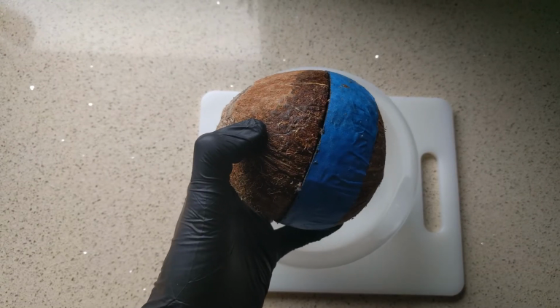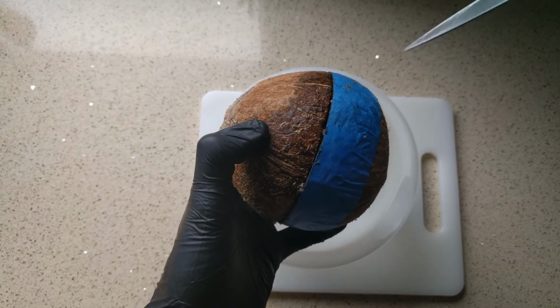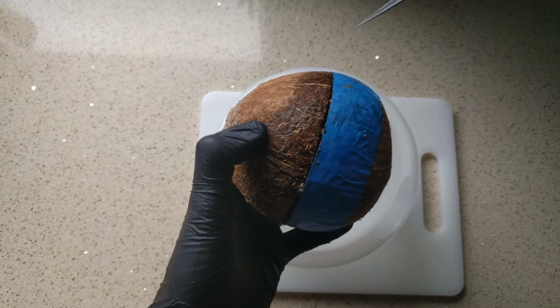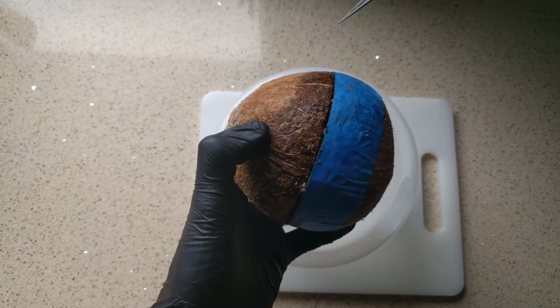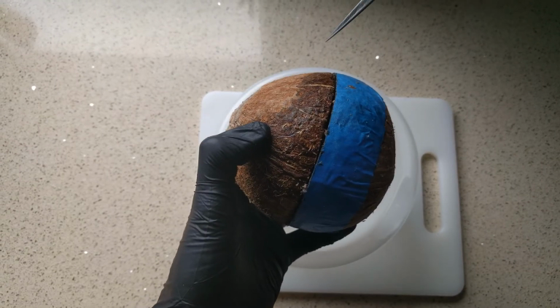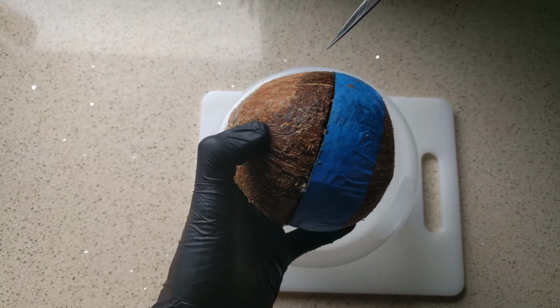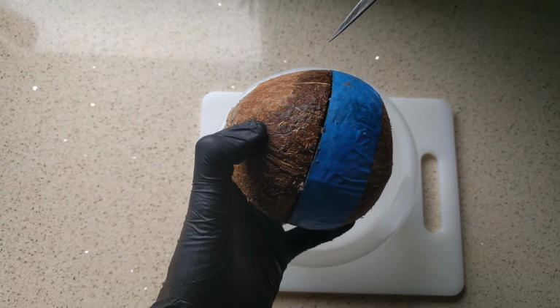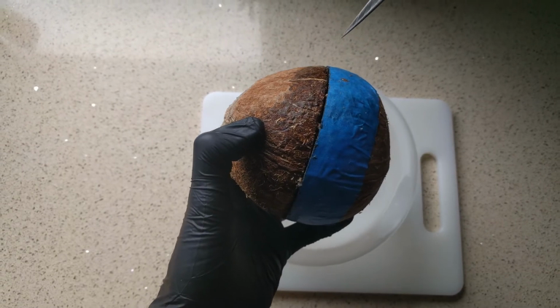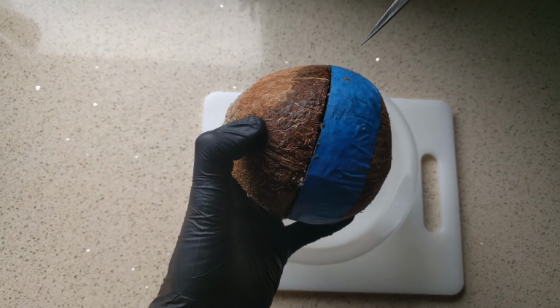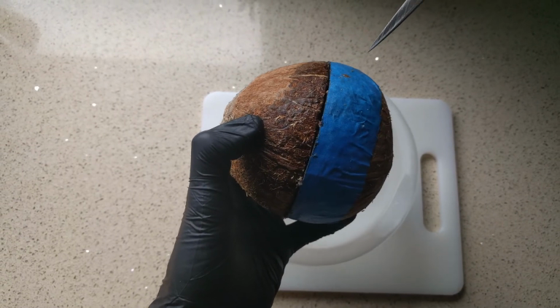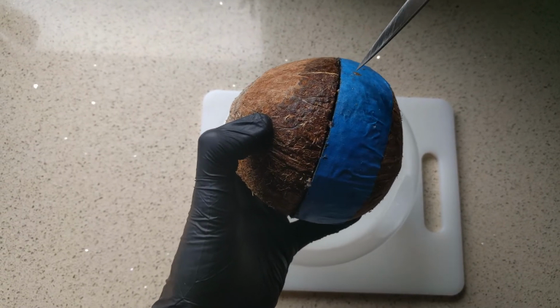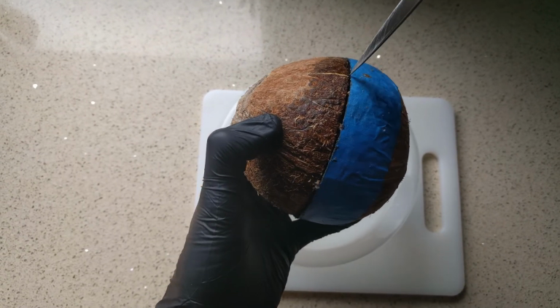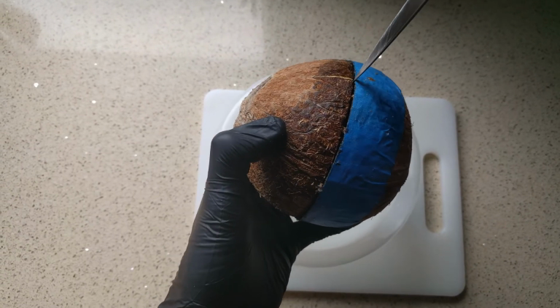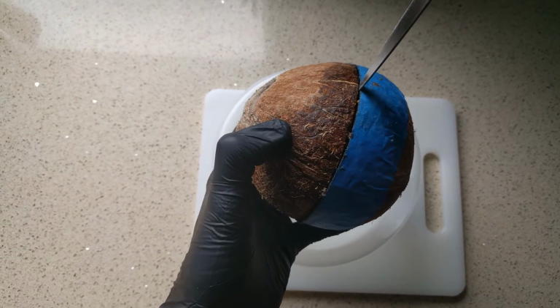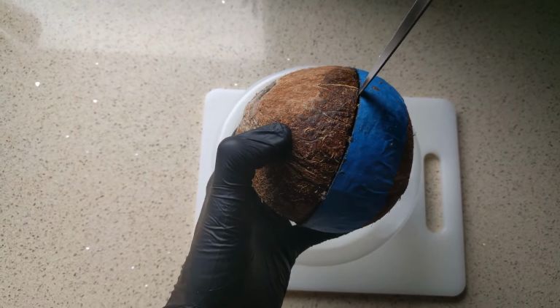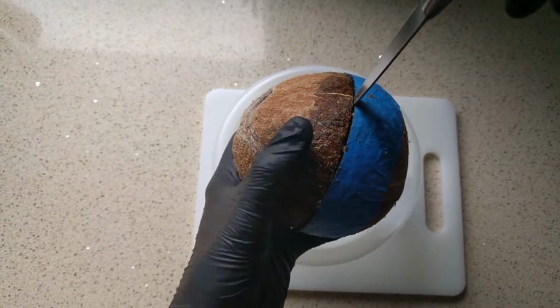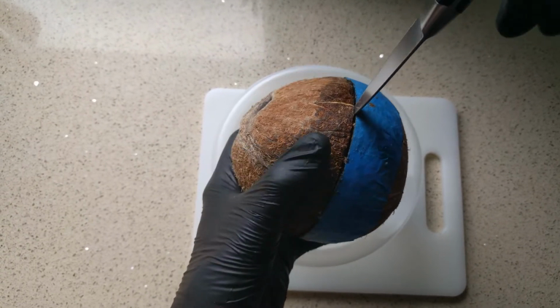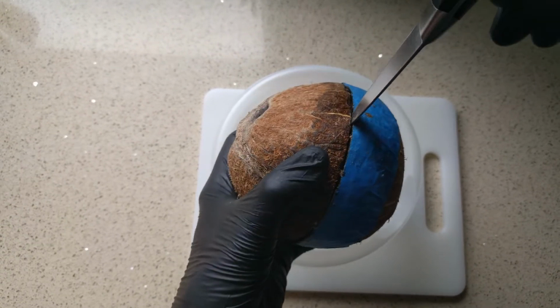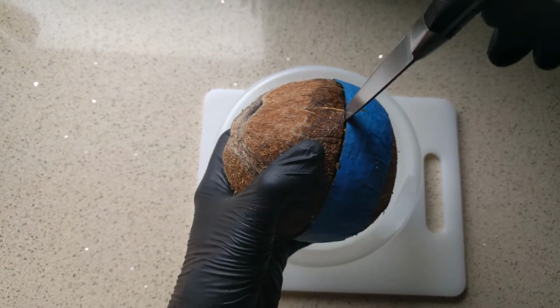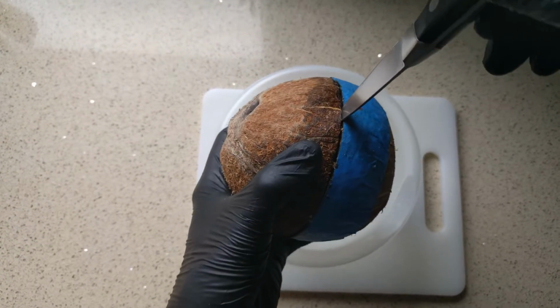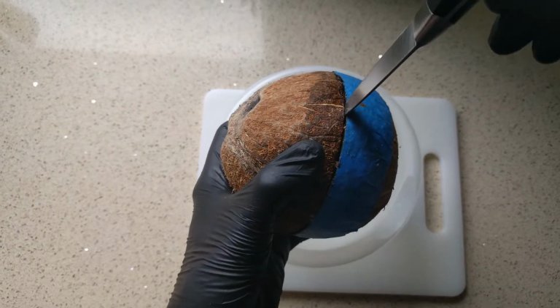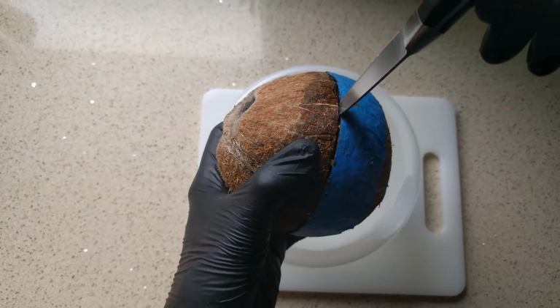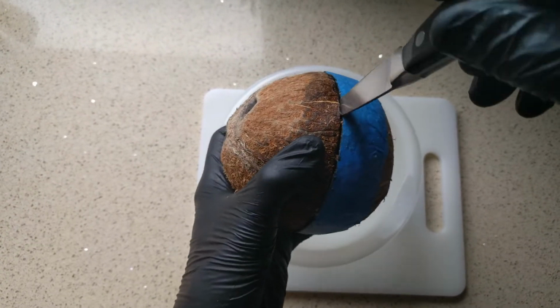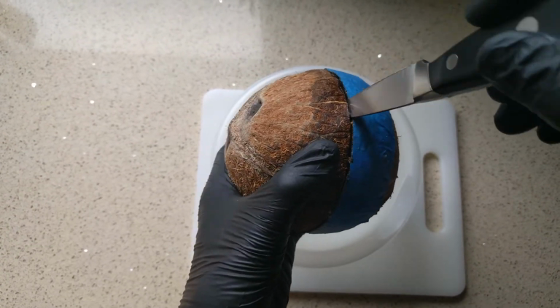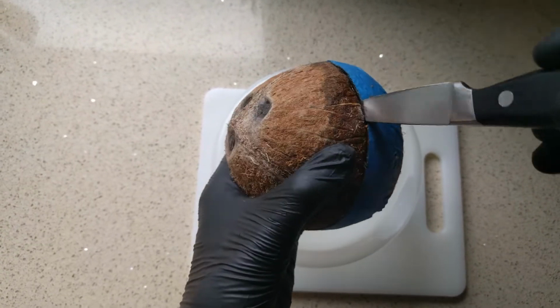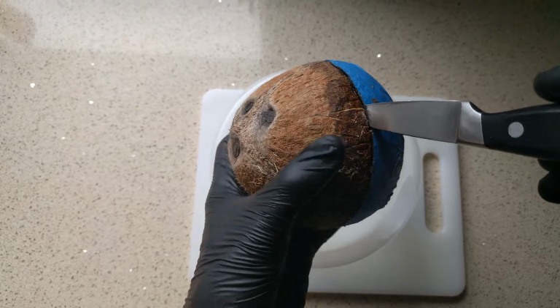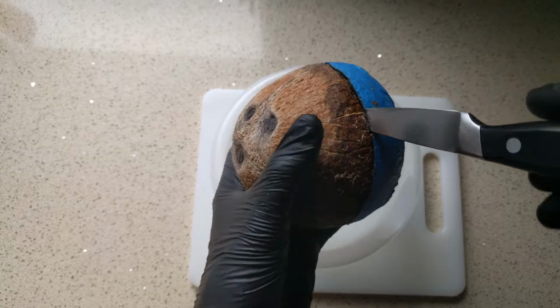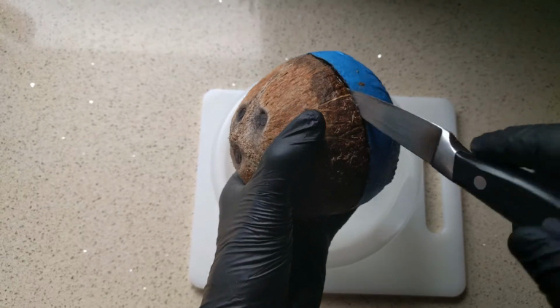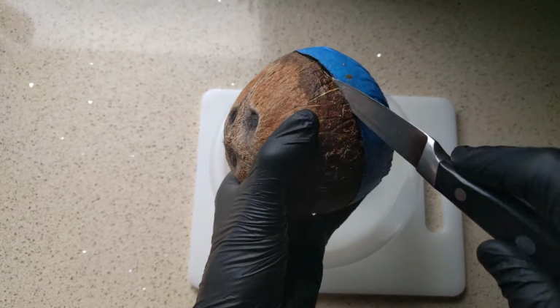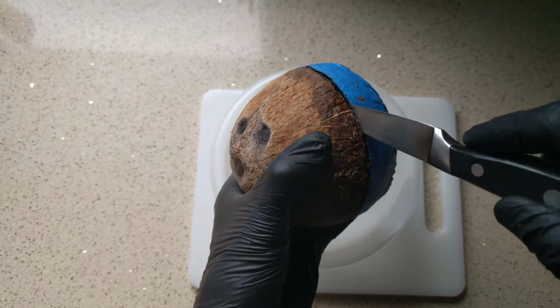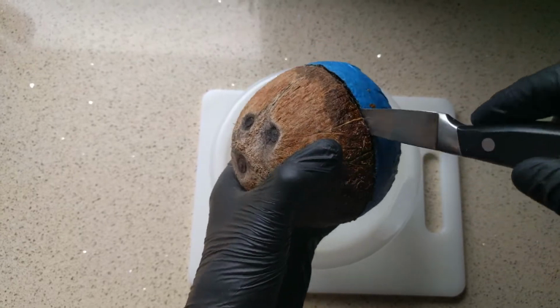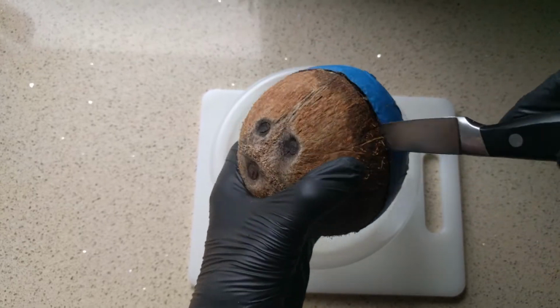We've got it cut open. Now we're just going to take a paring knife.